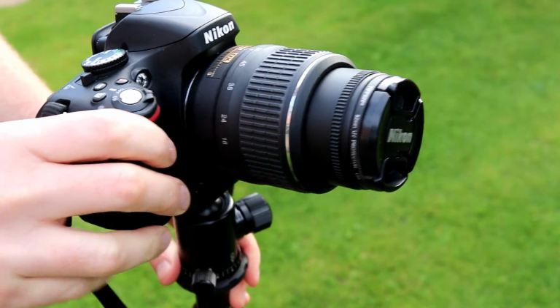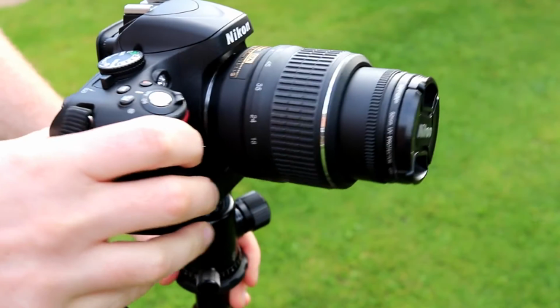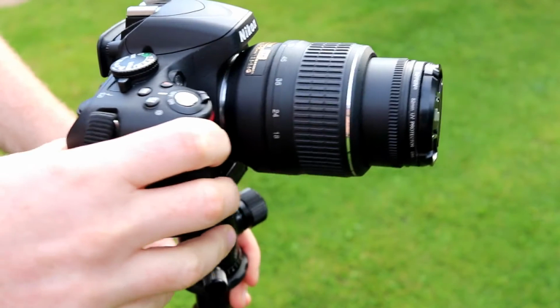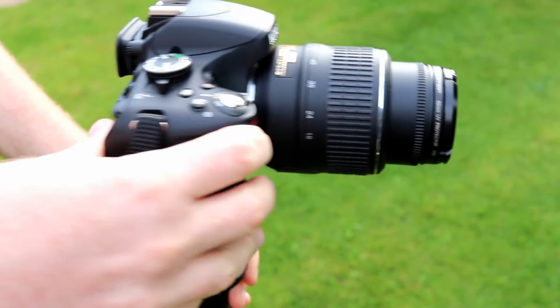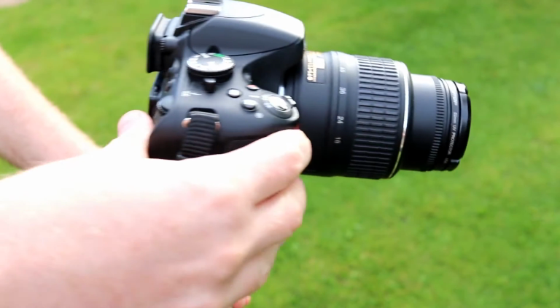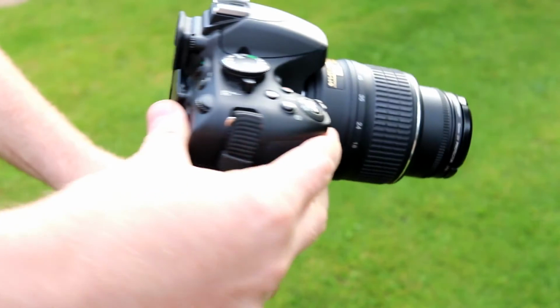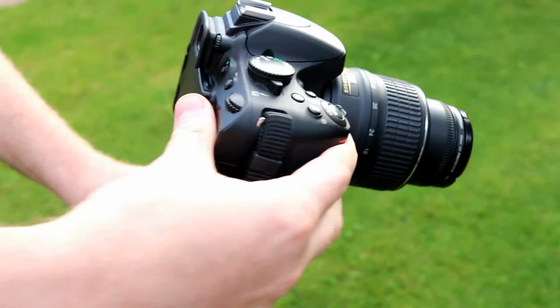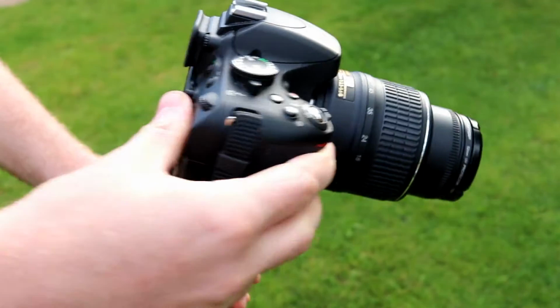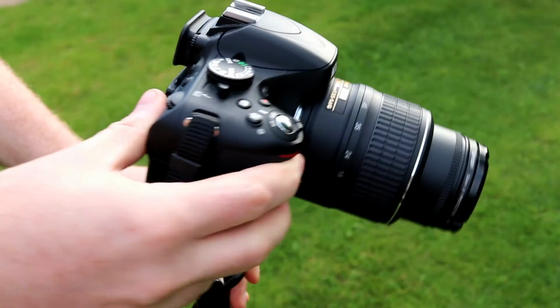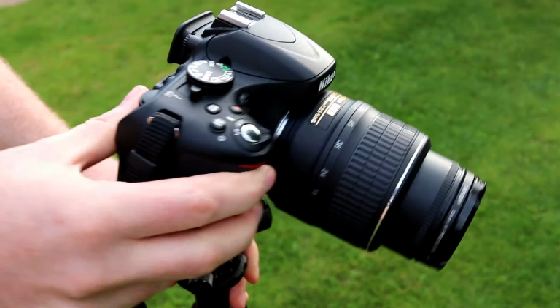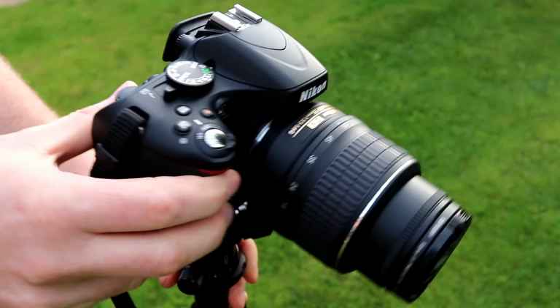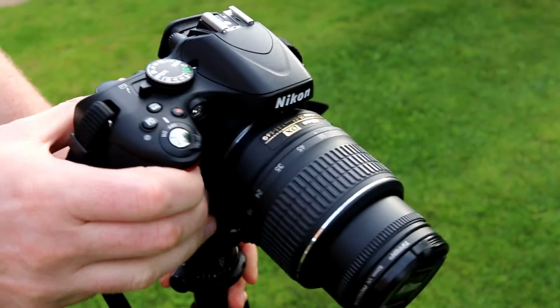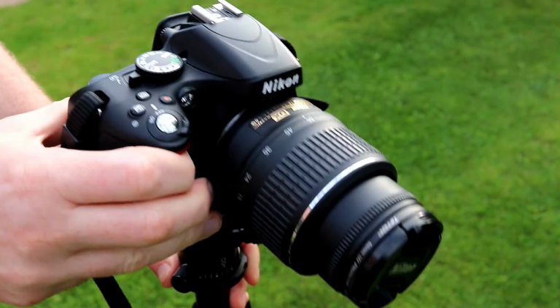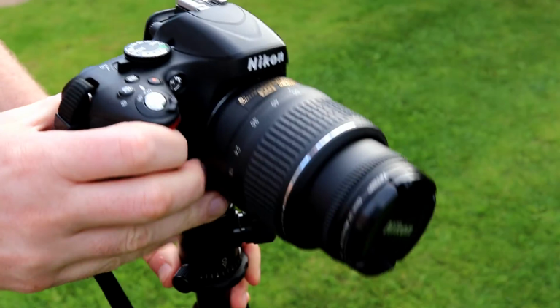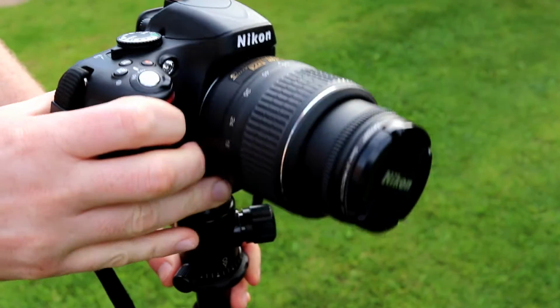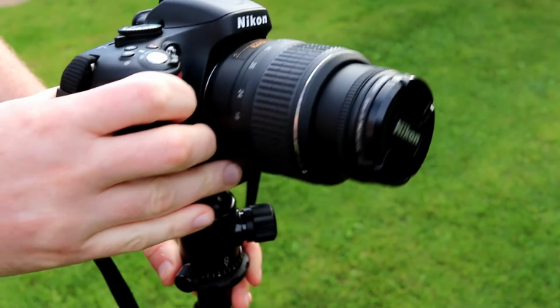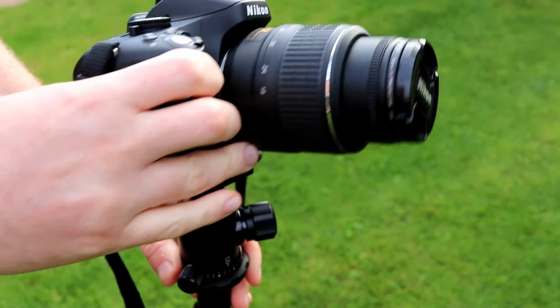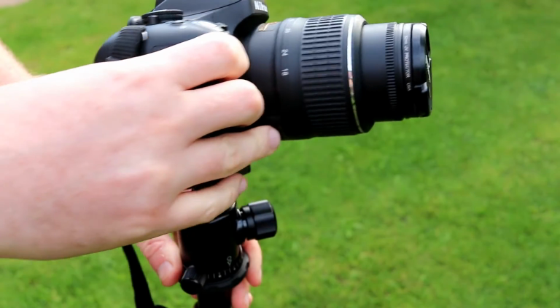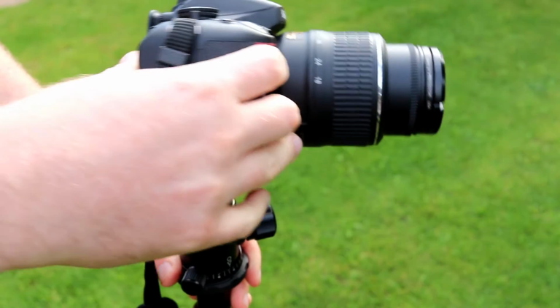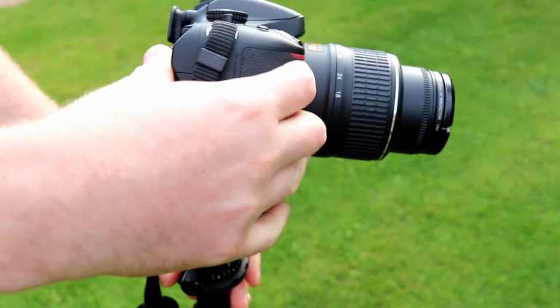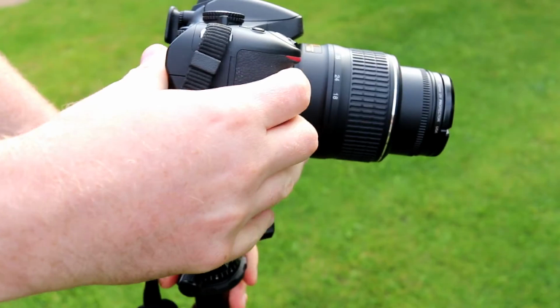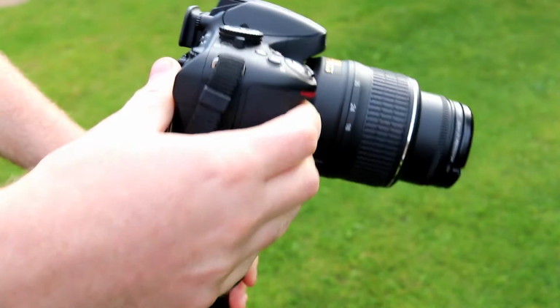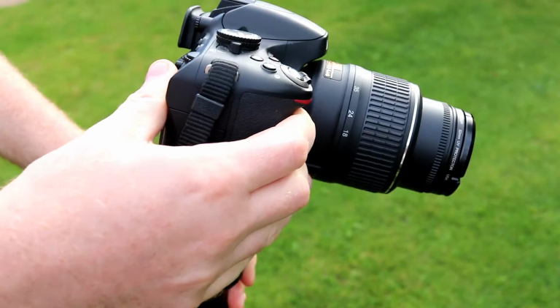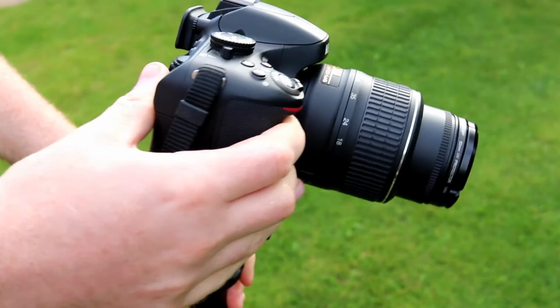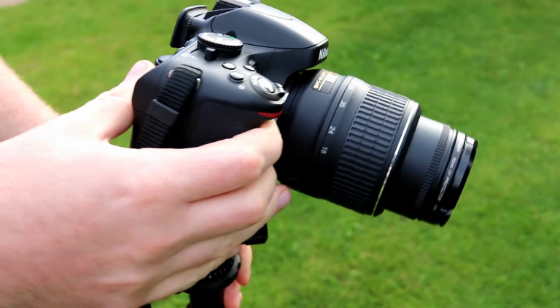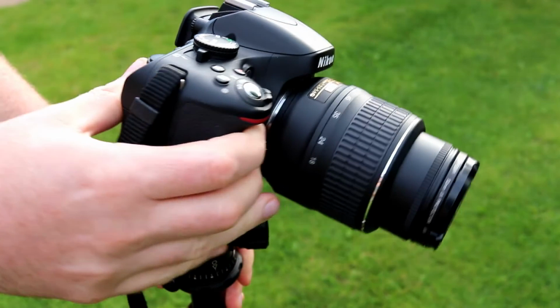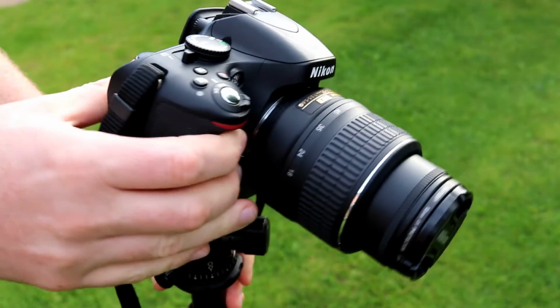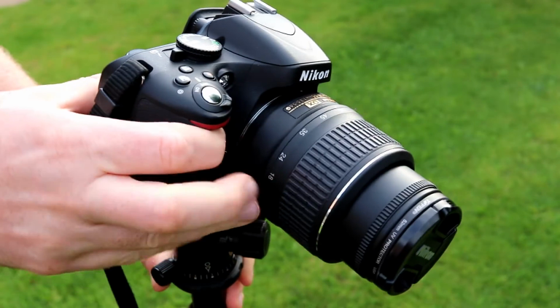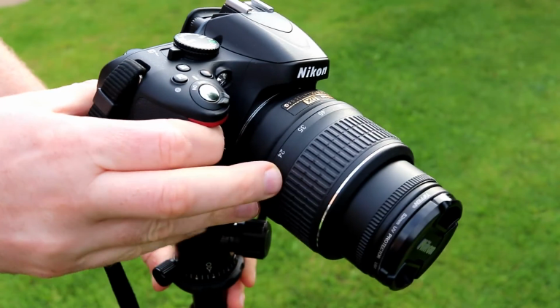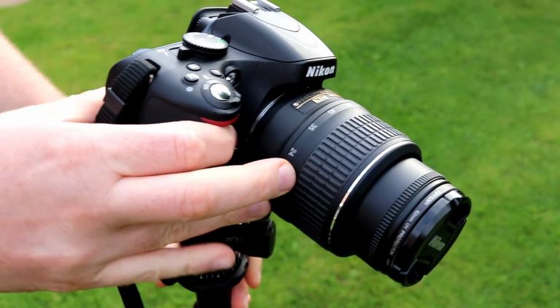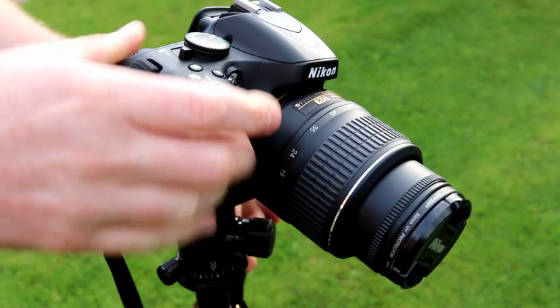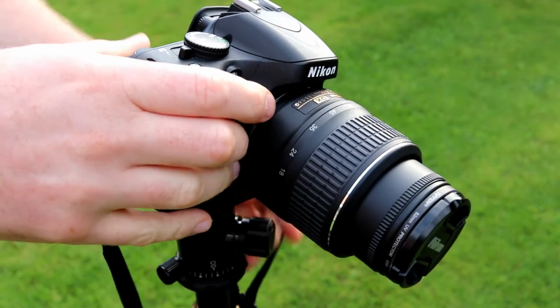I'm using a Nikon DSLR on the video here, but you can use any camera that's got a standard tripod thread mount at the bottom.